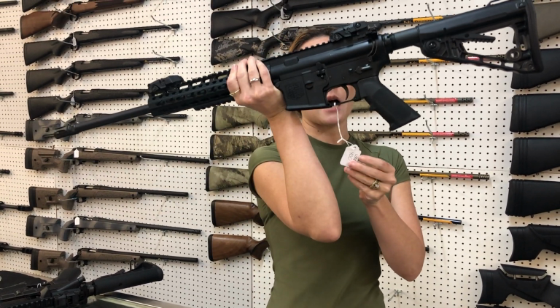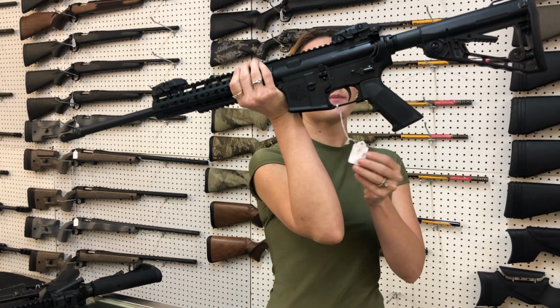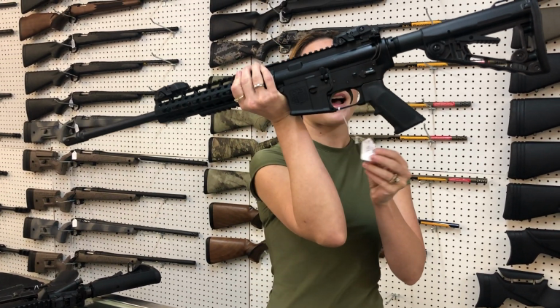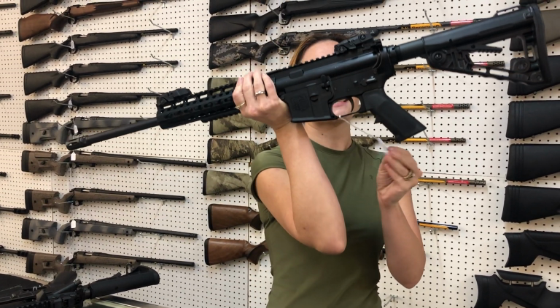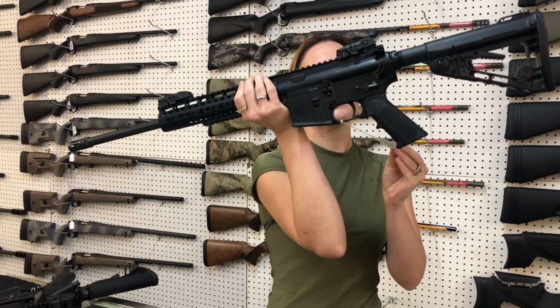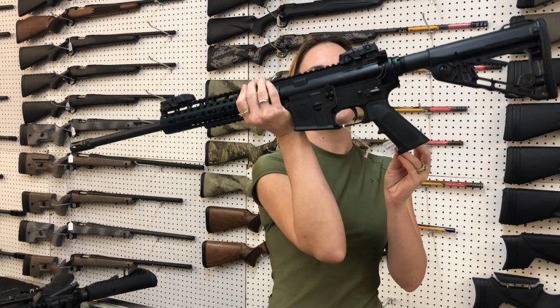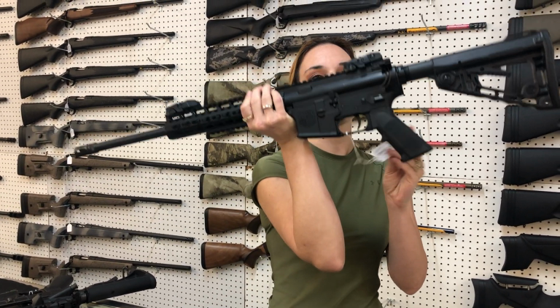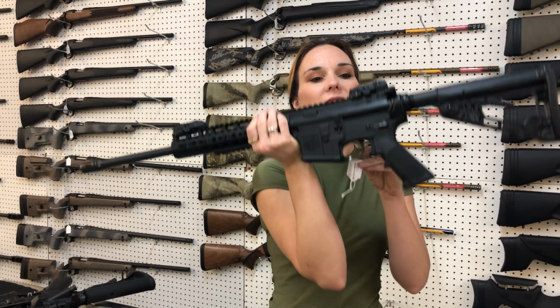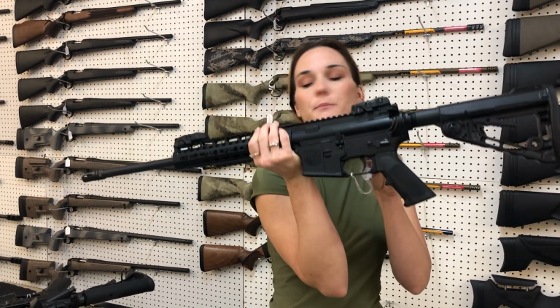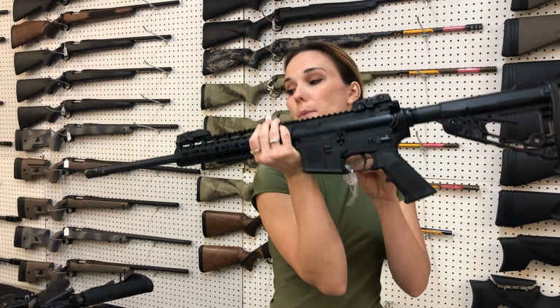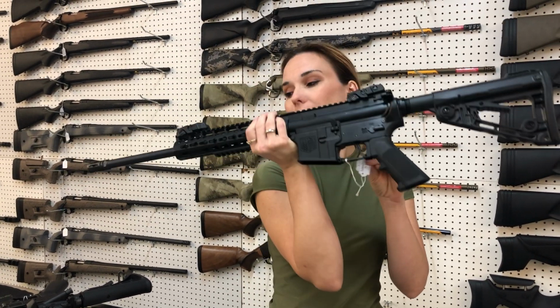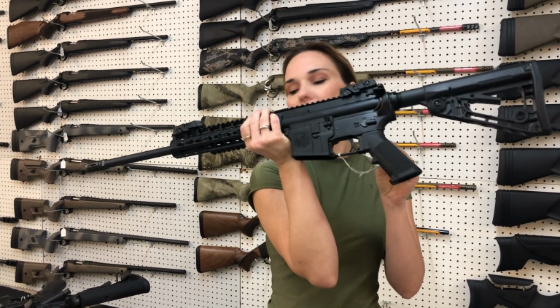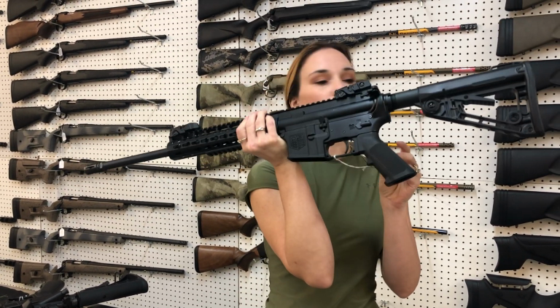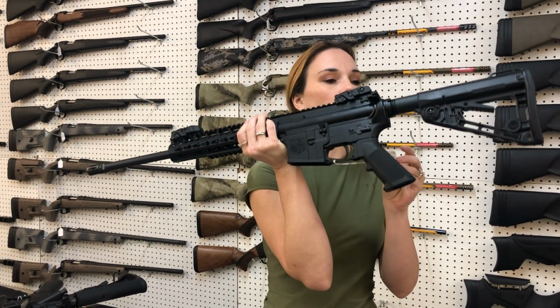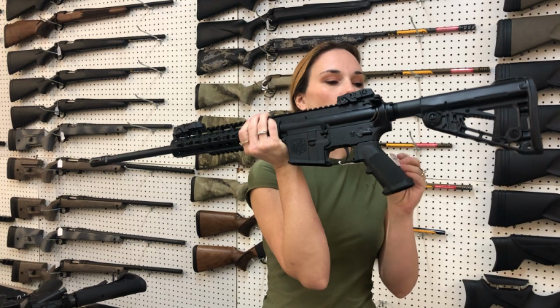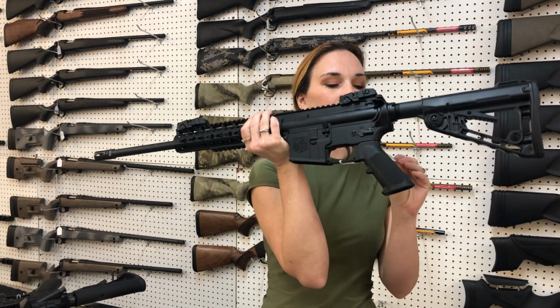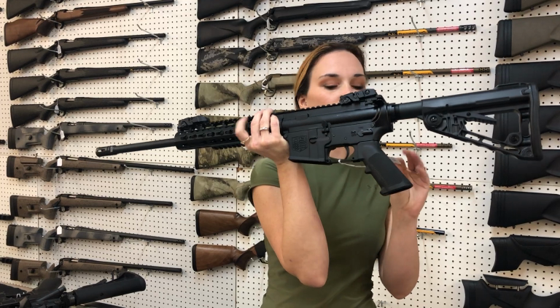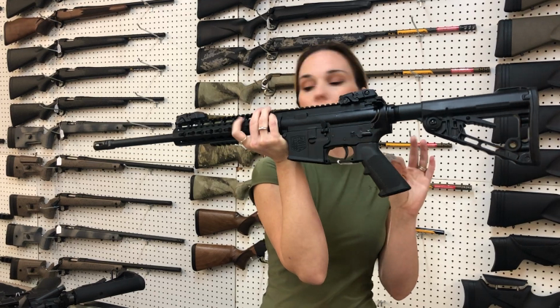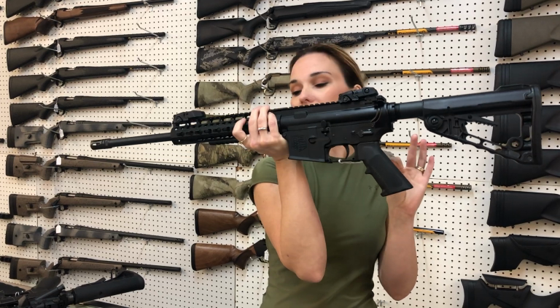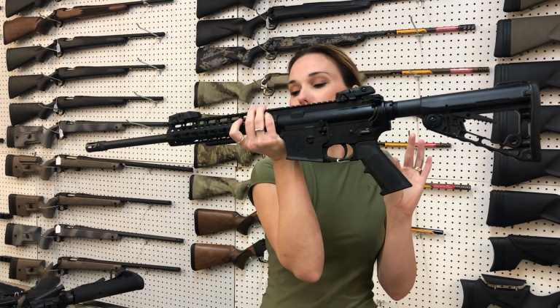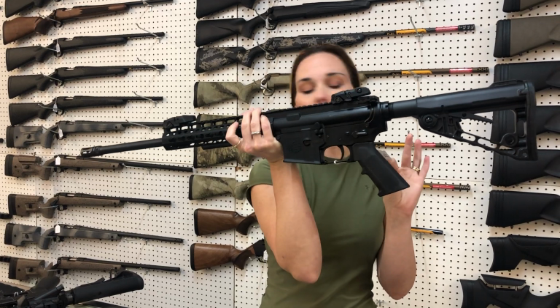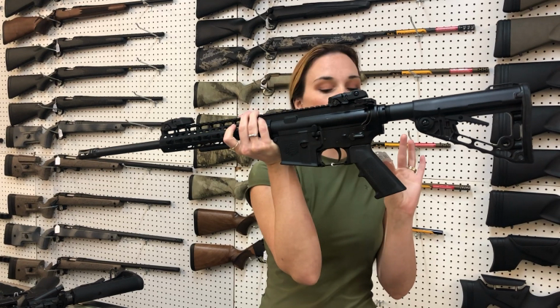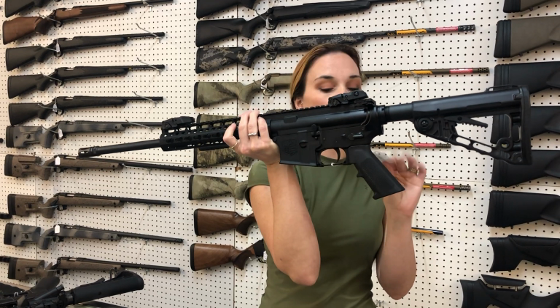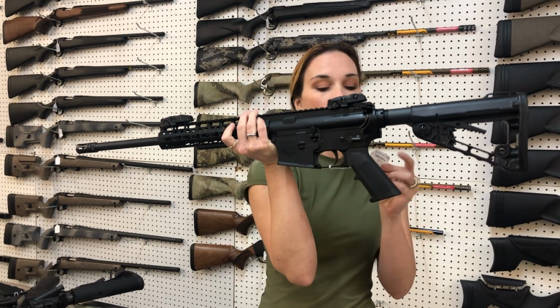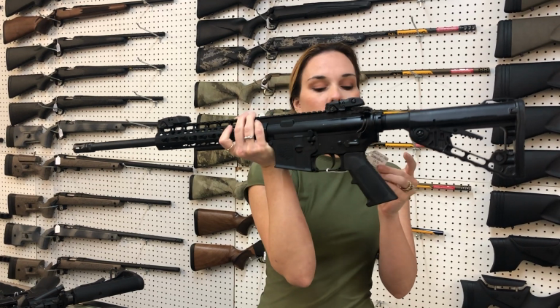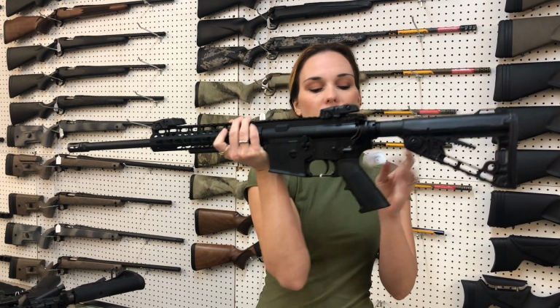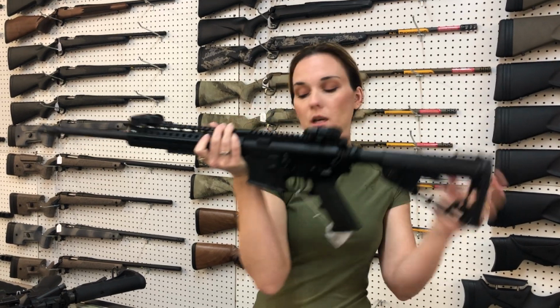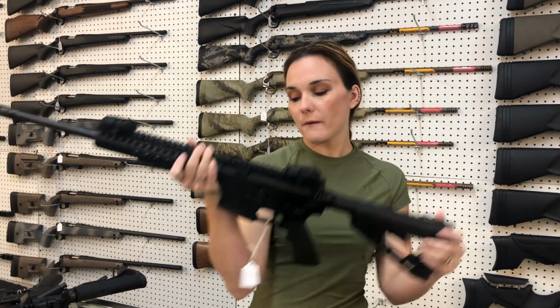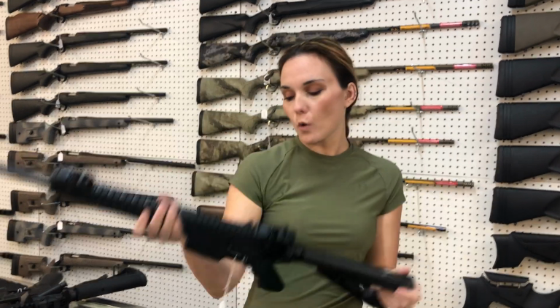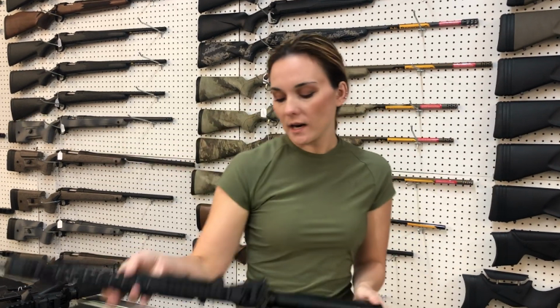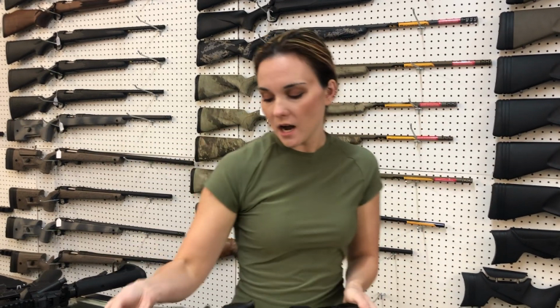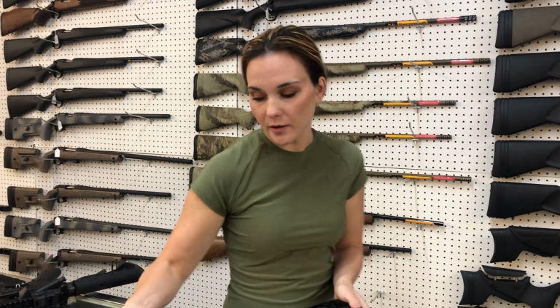Diamondback DB15. Pop-up sights on her also, y'all. Key Mod Rail. She's going to be 400.